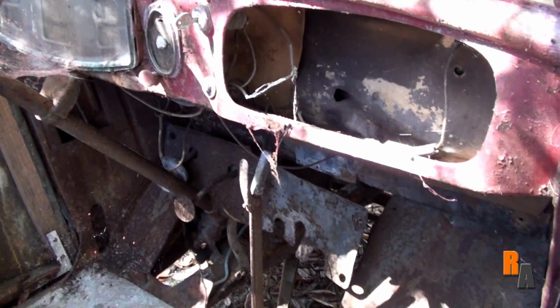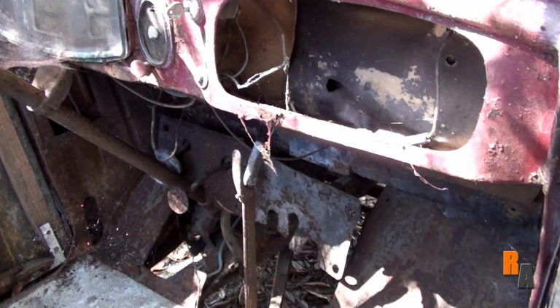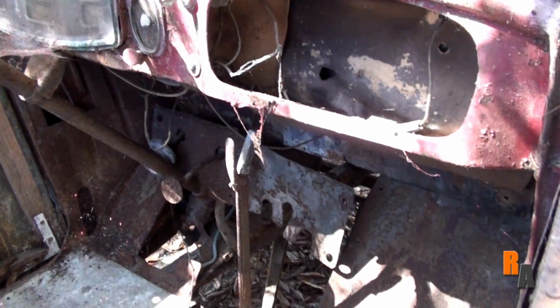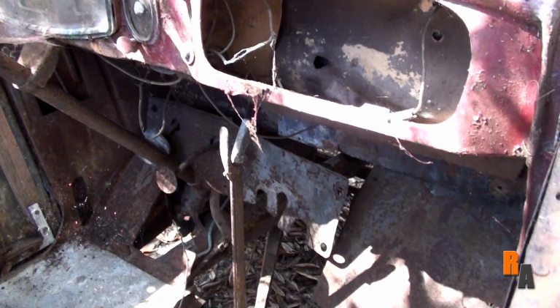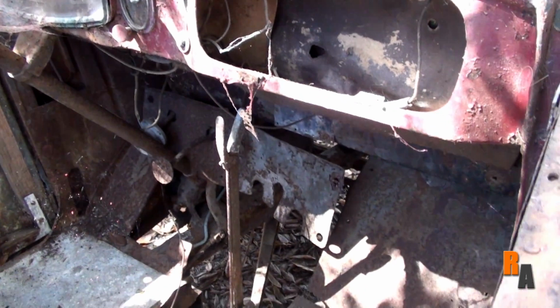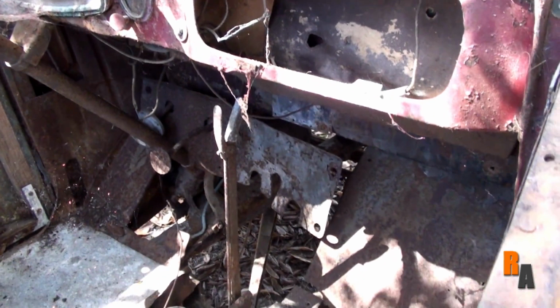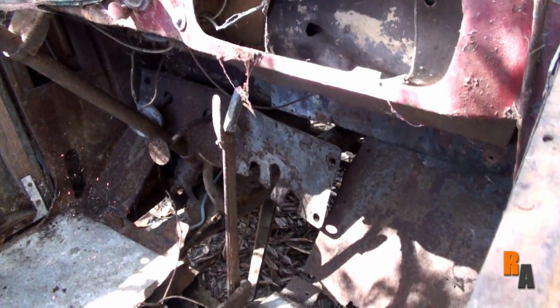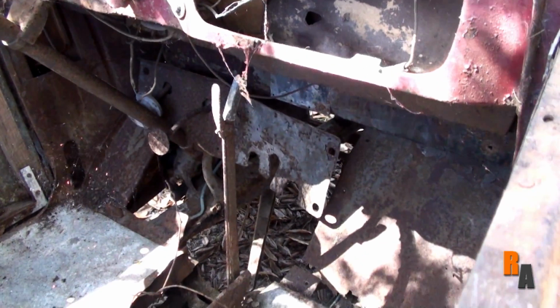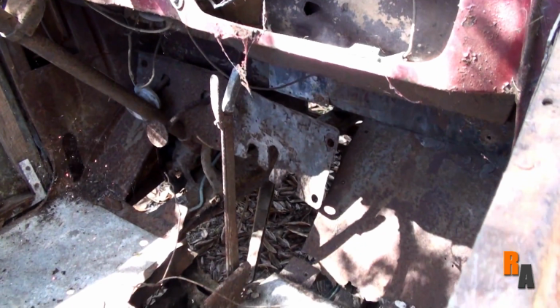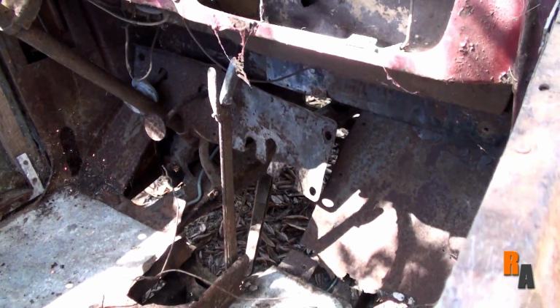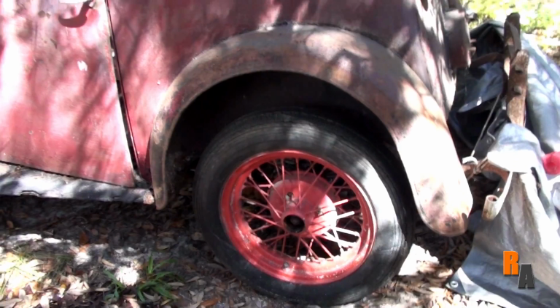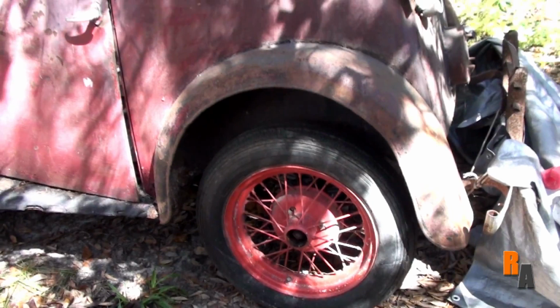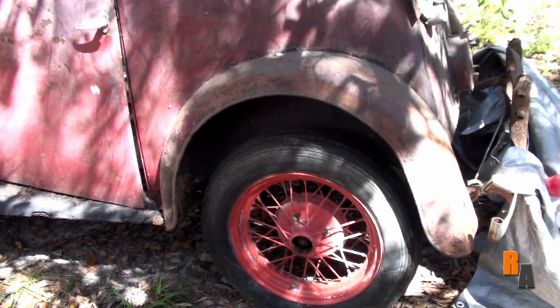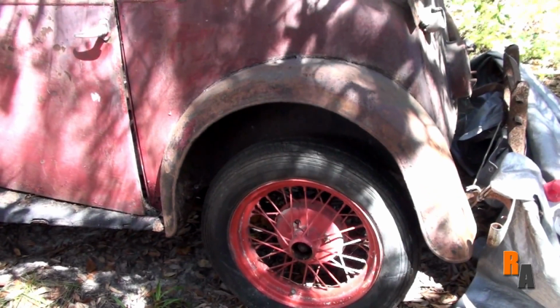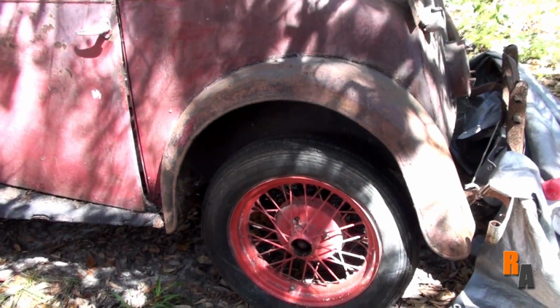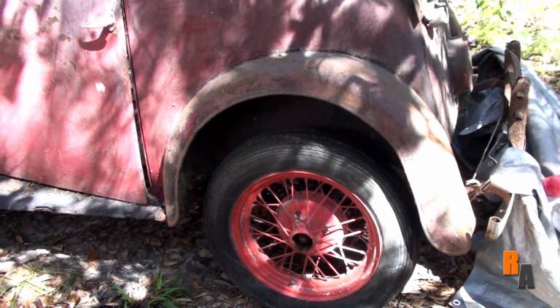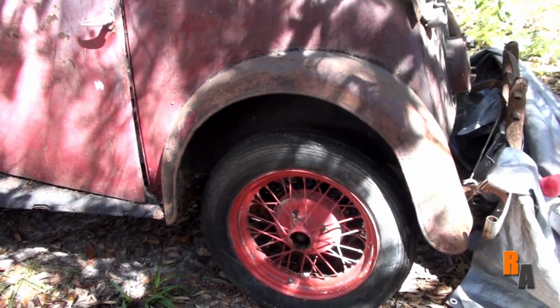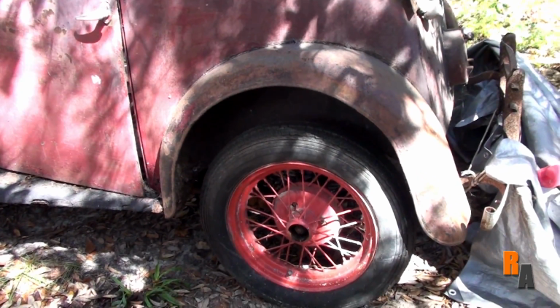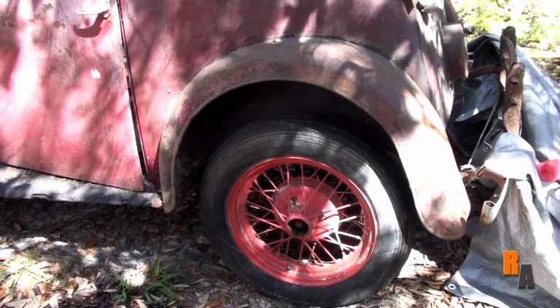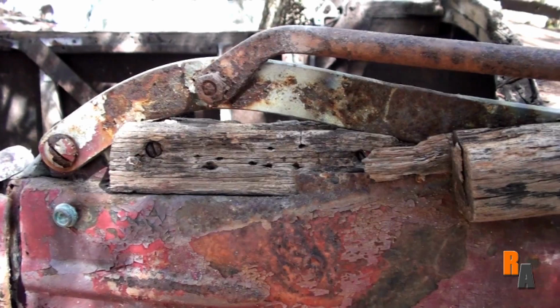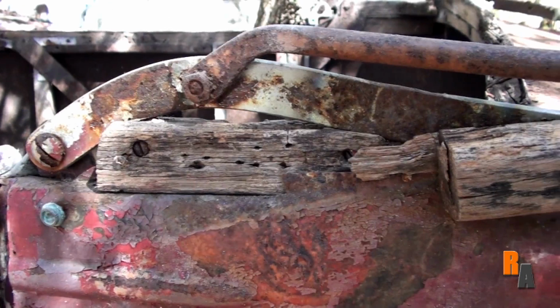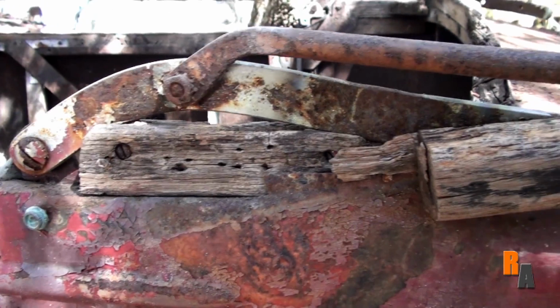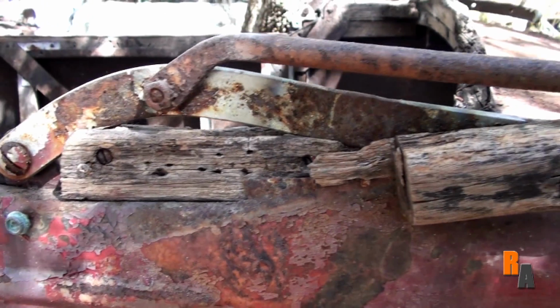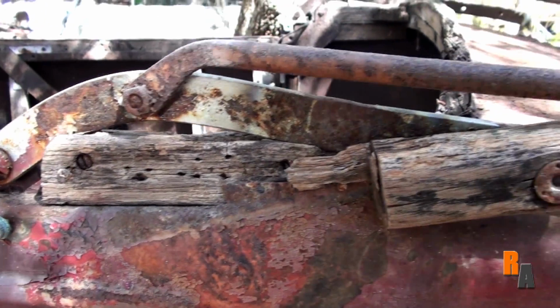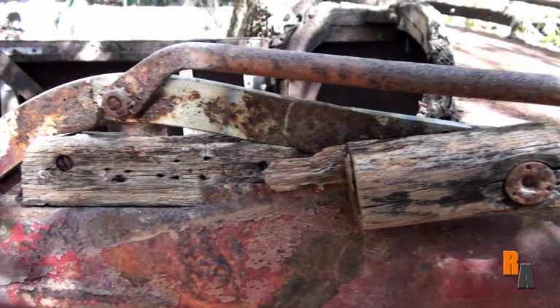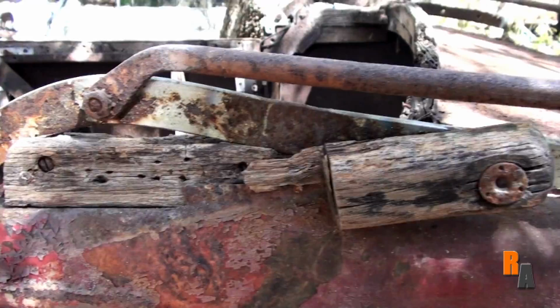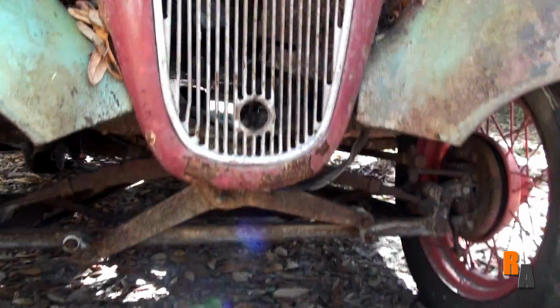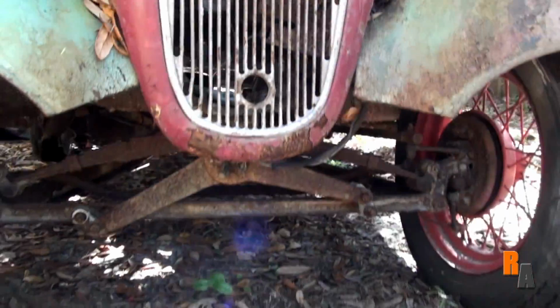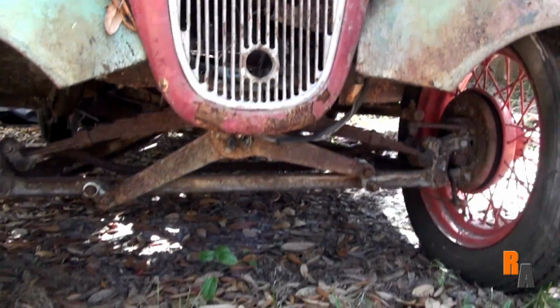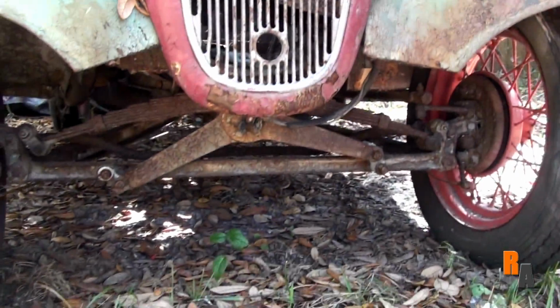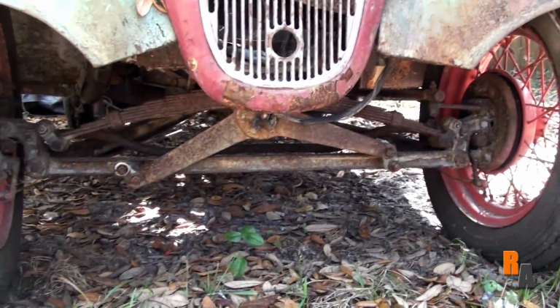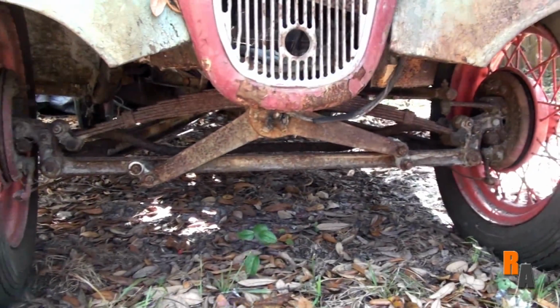Now, they don't make cars like this anymore — wire wheels, wood, and 10.5 horsepower.